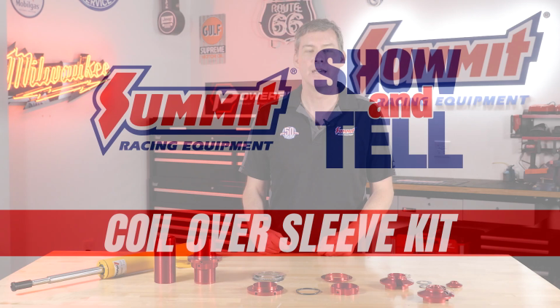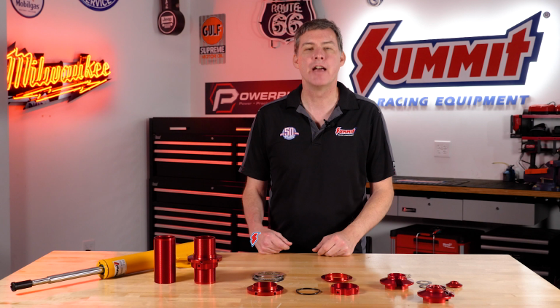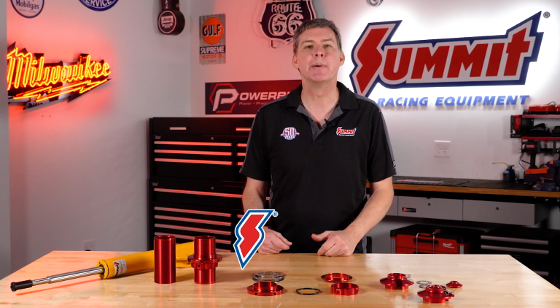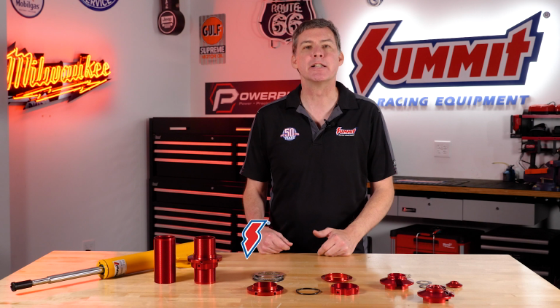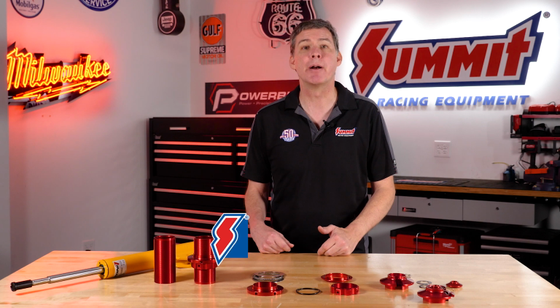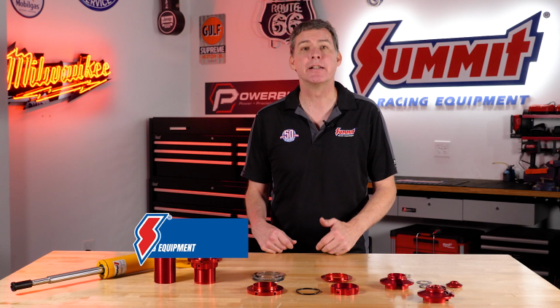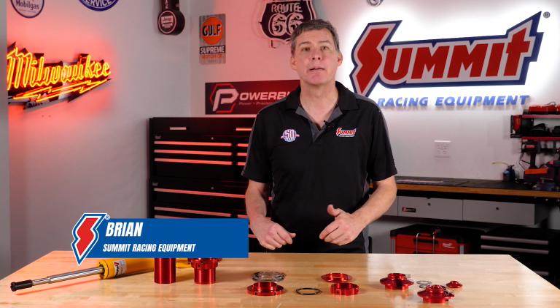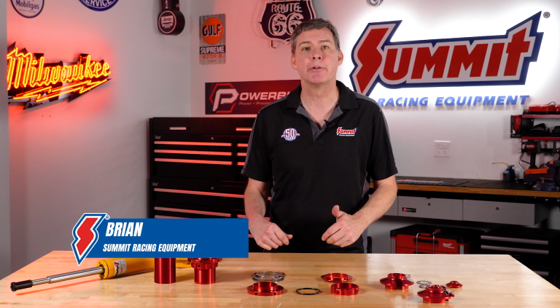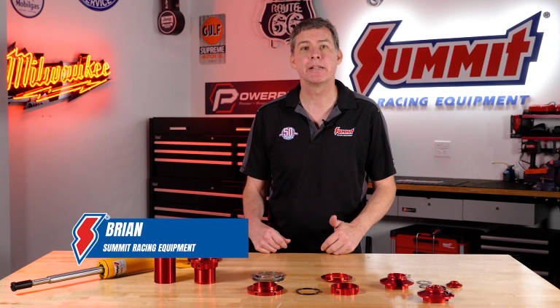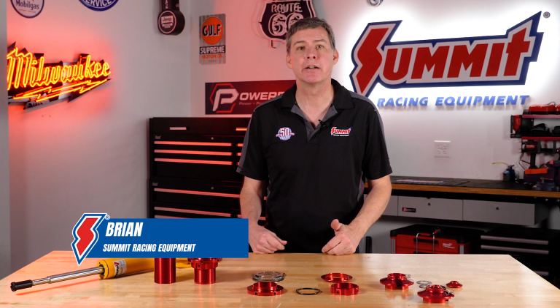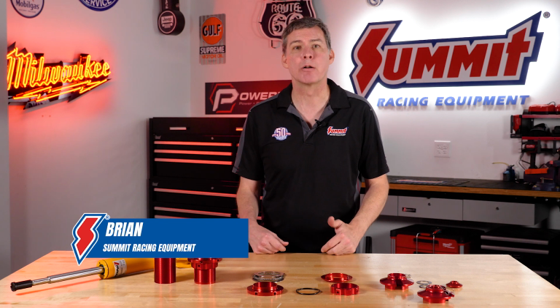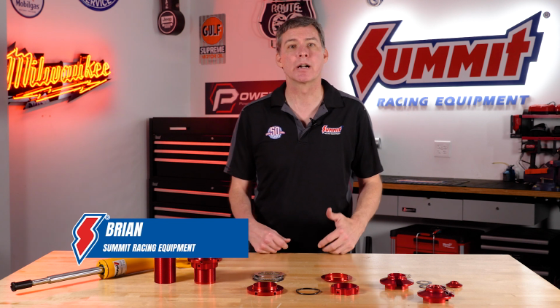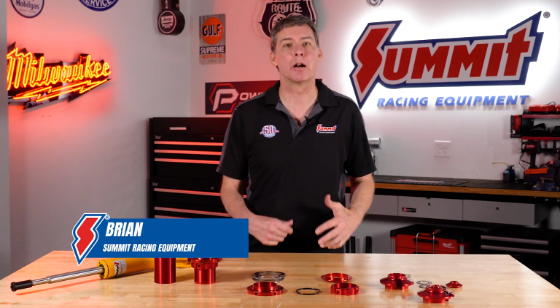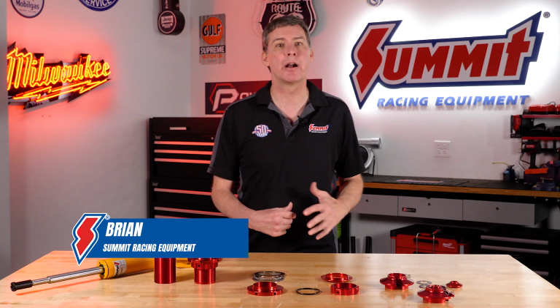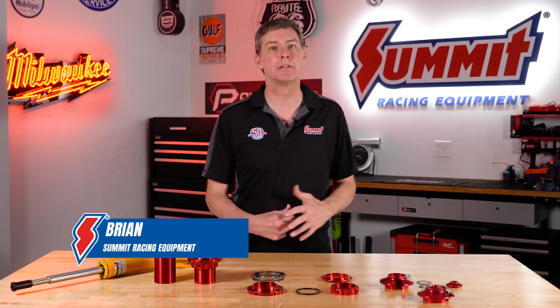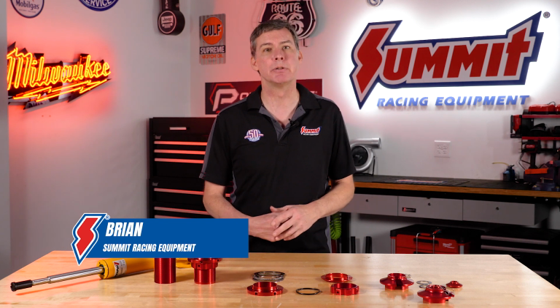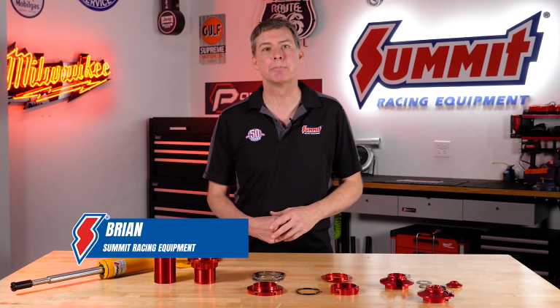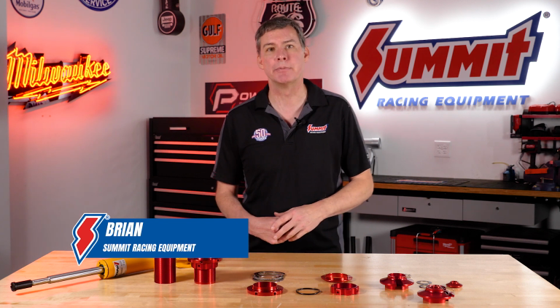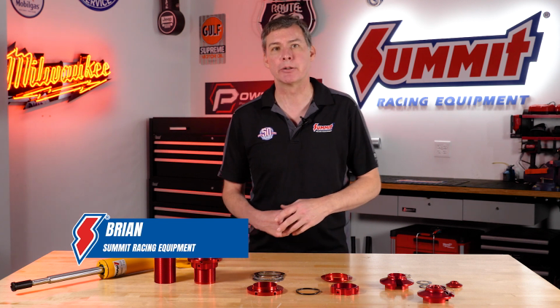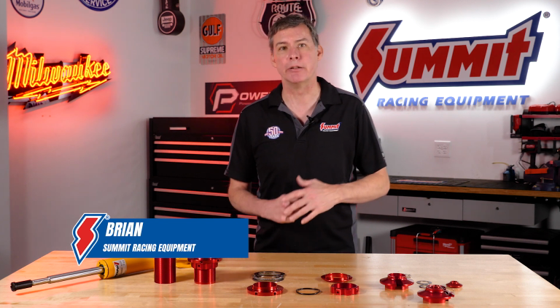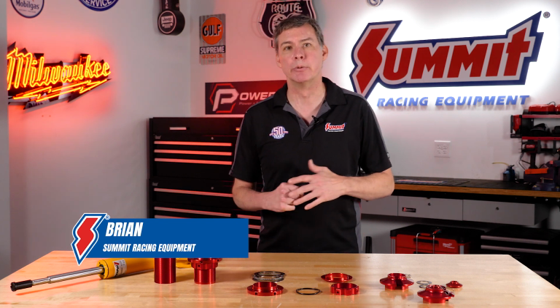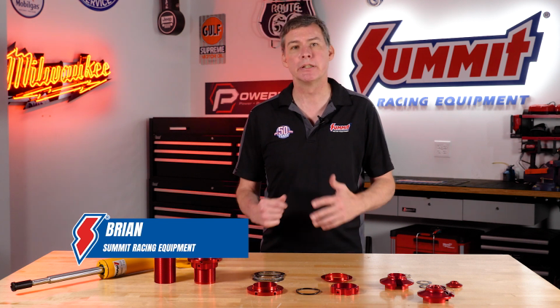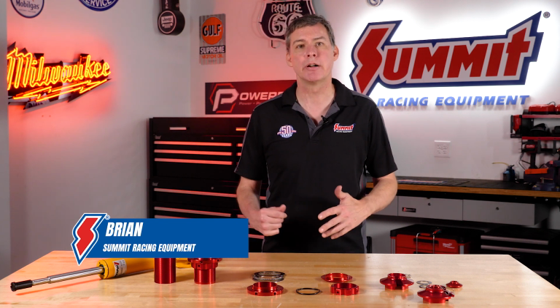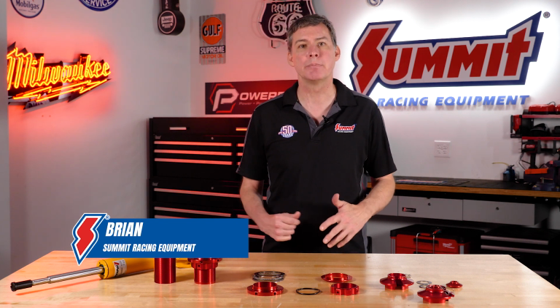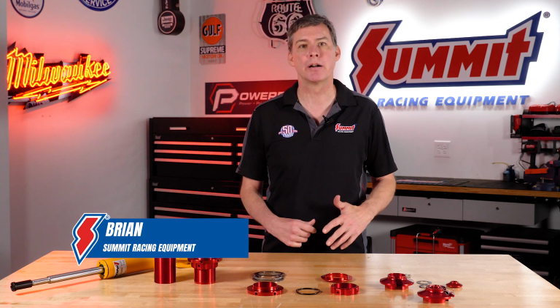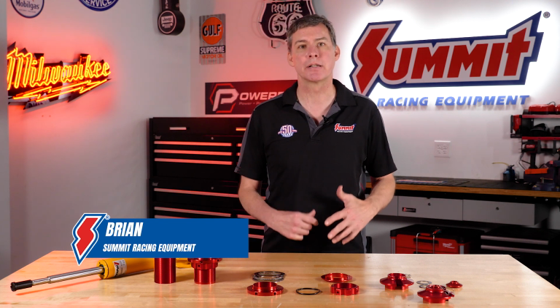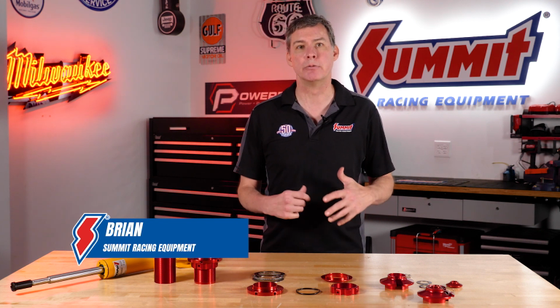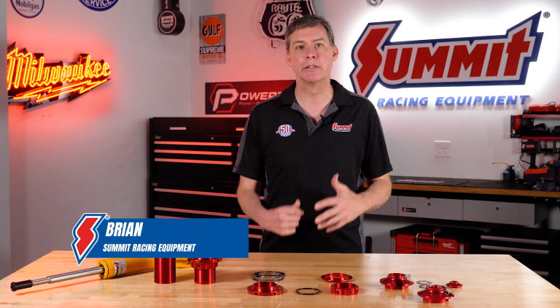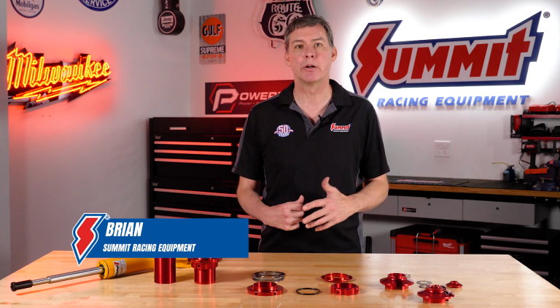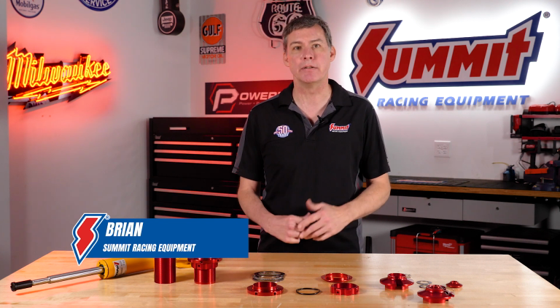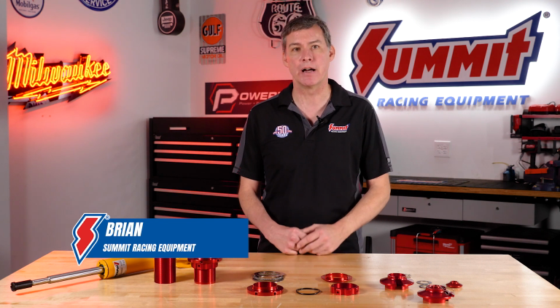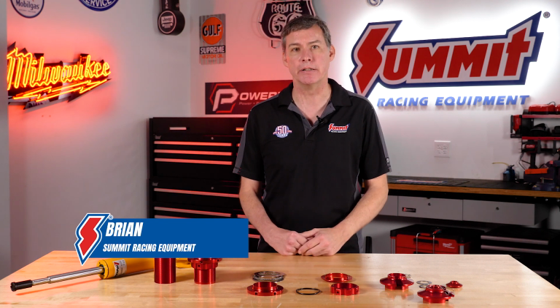Hey everybody, it's Brian at Summit Racing. I work in our private label department creating really great parts that are really great value.